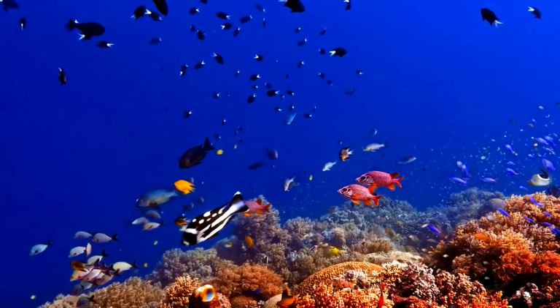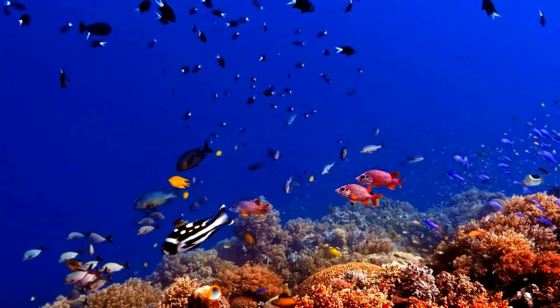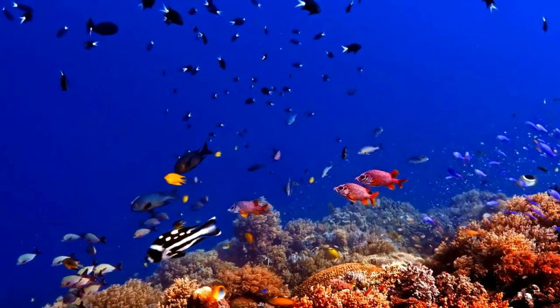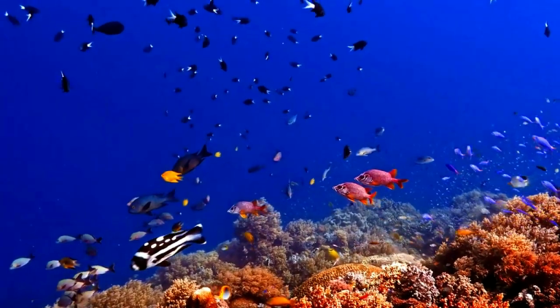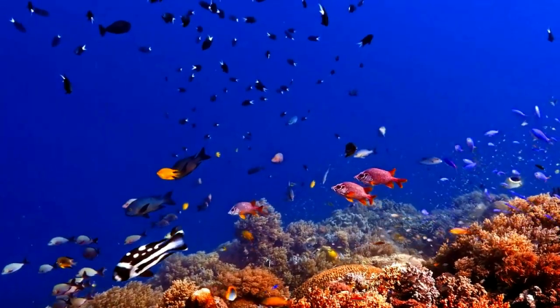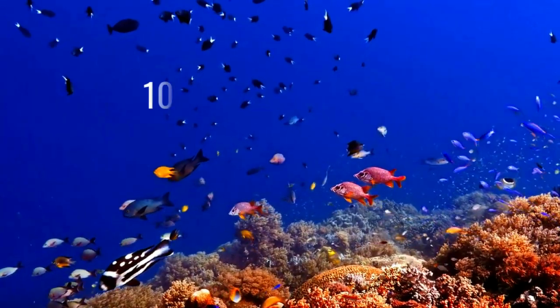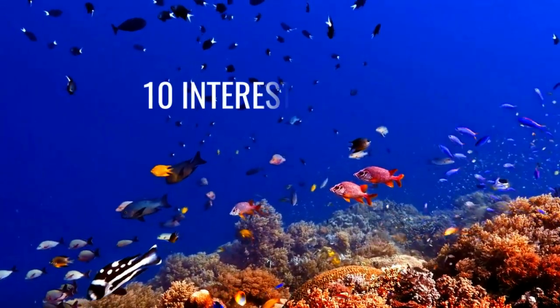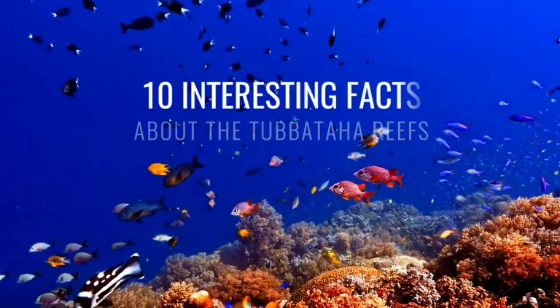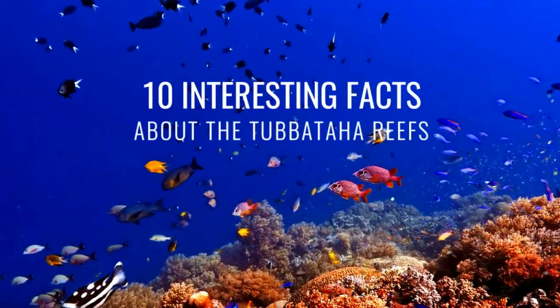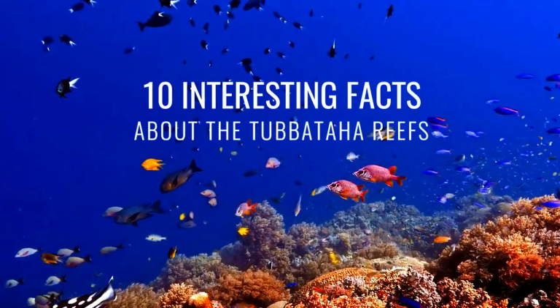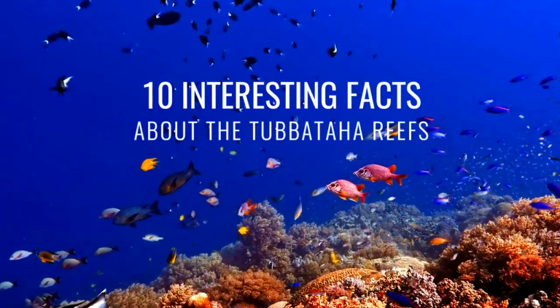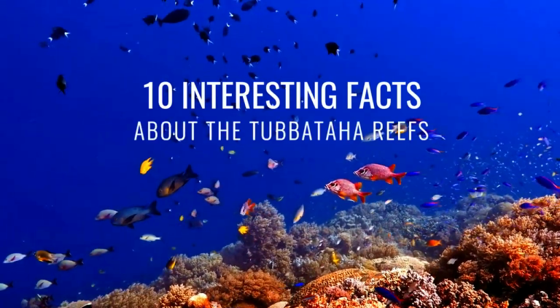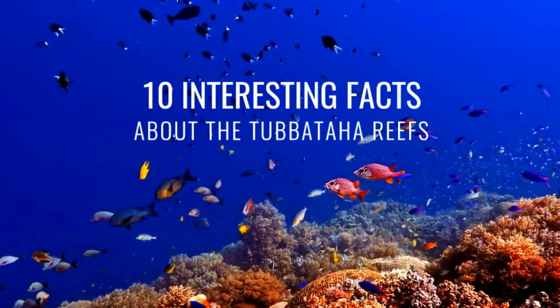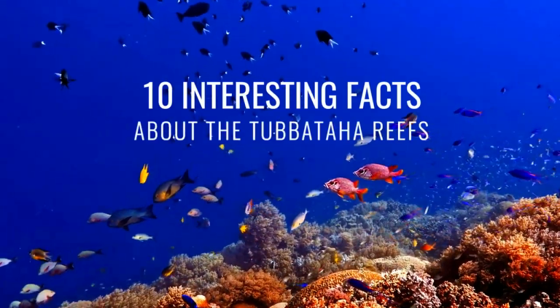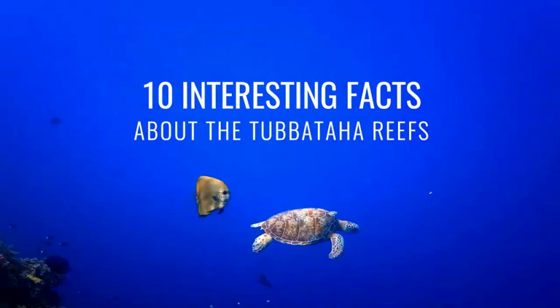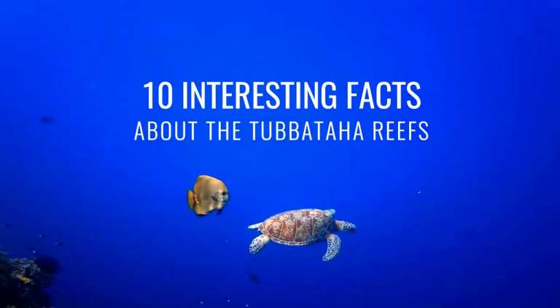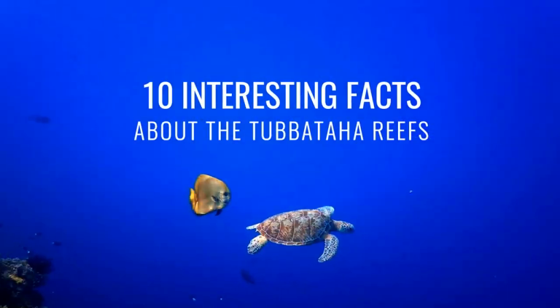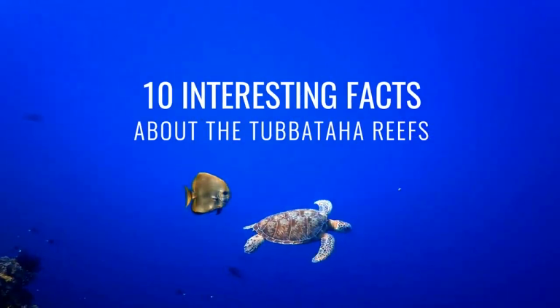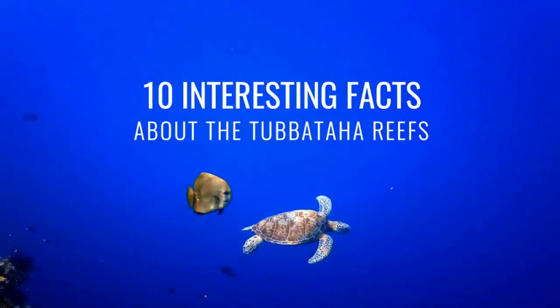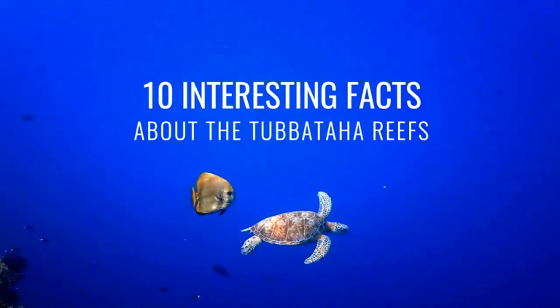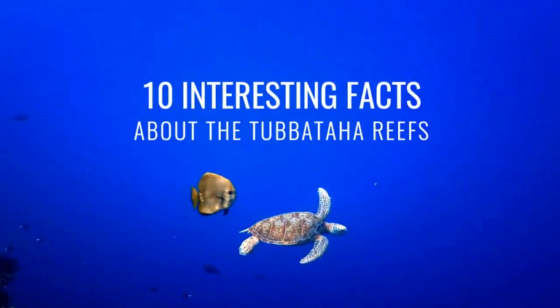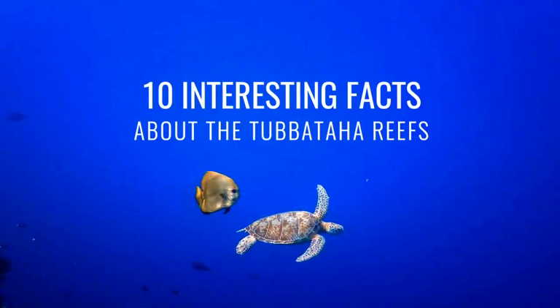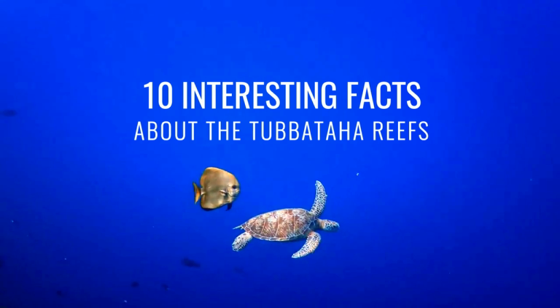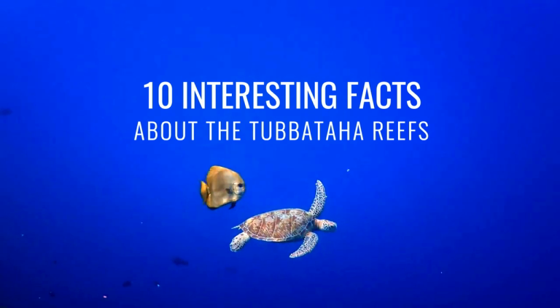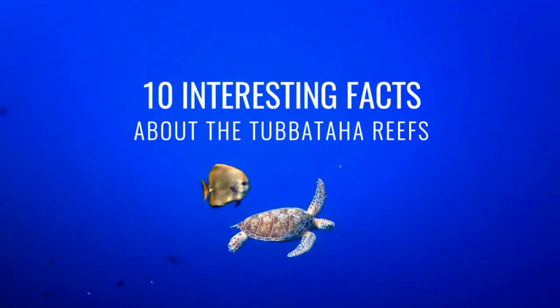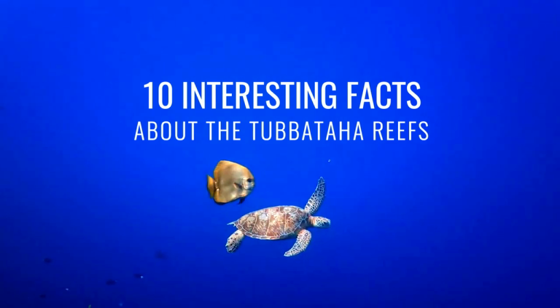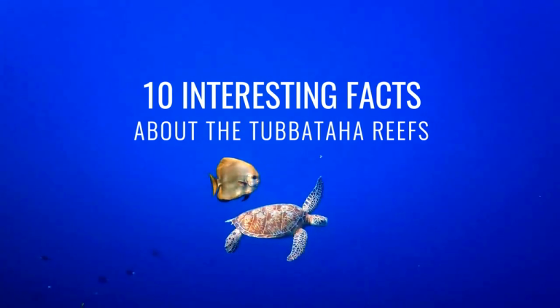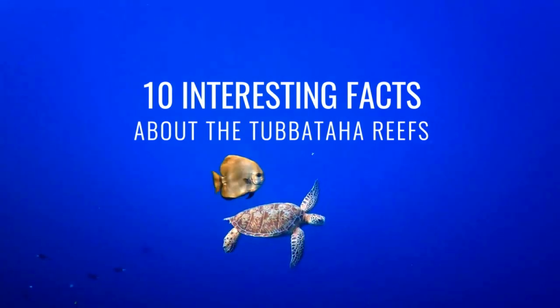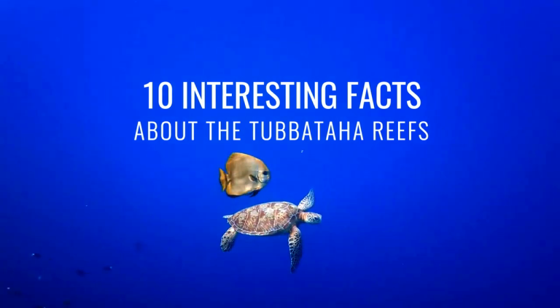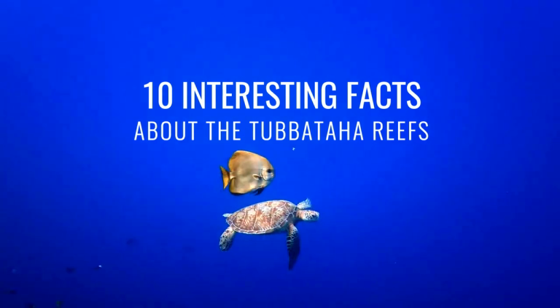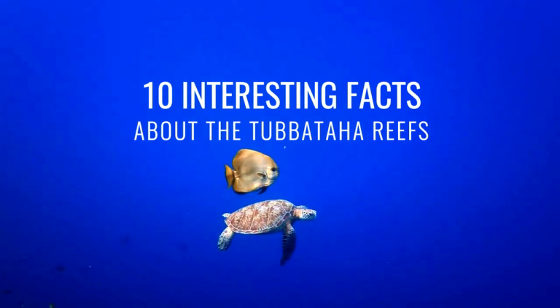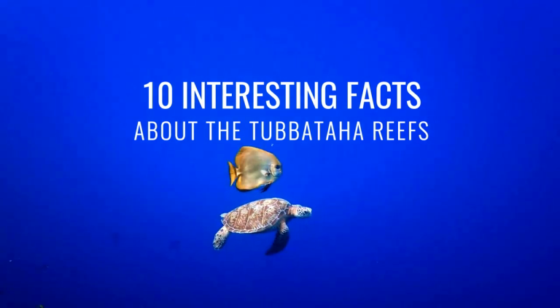Here are the 10 interesting facts about the Tabataha Reef in the Philippines that you probably never knew.